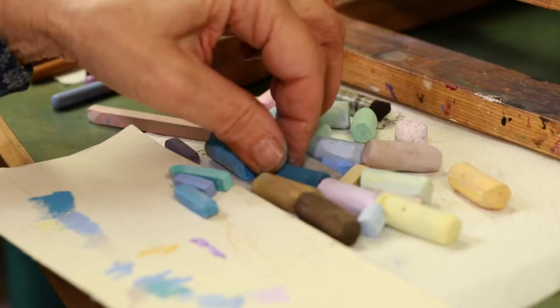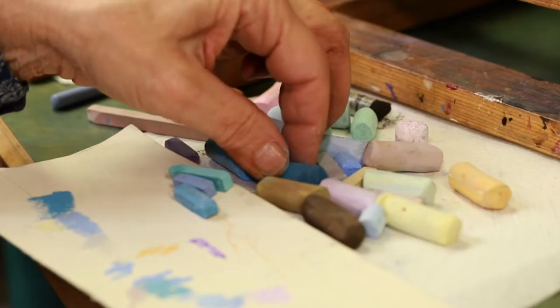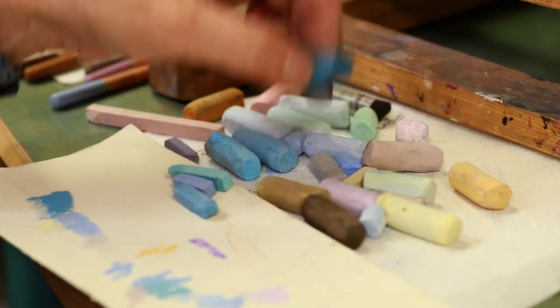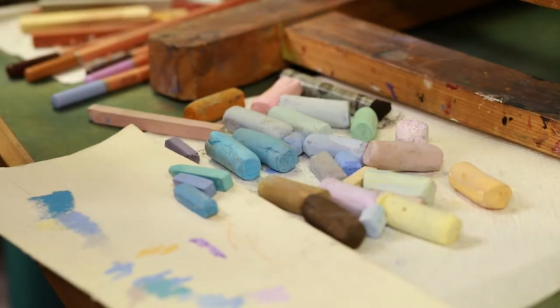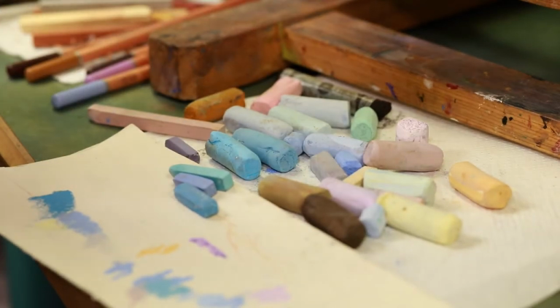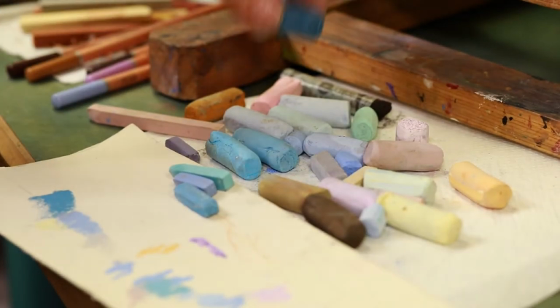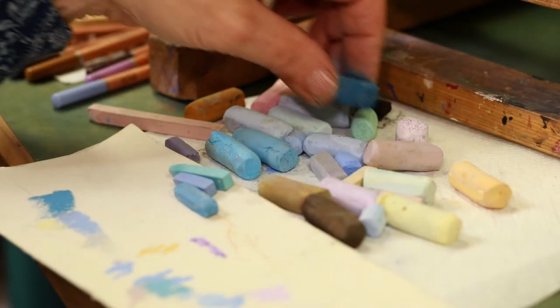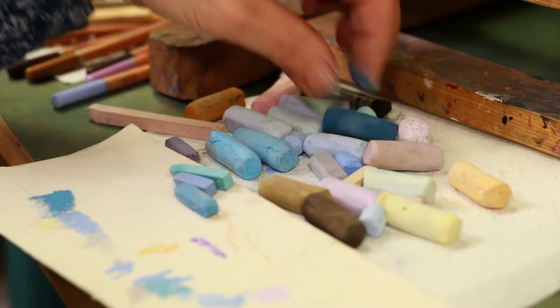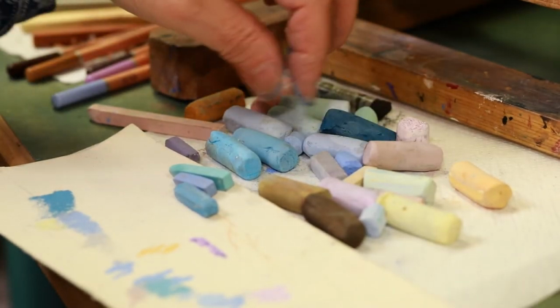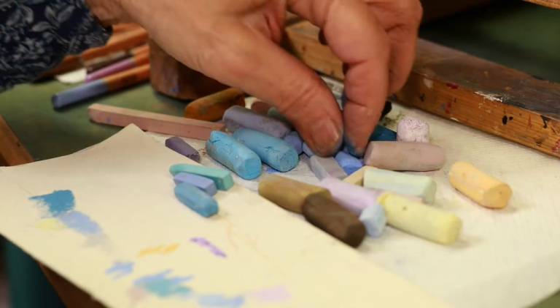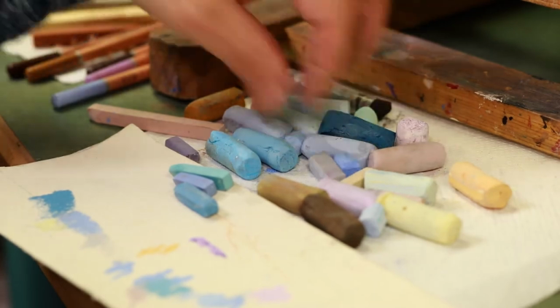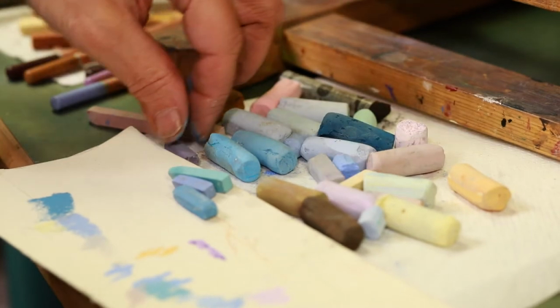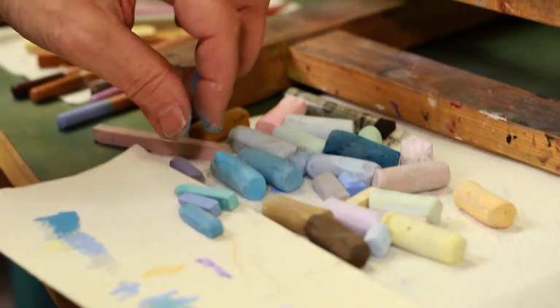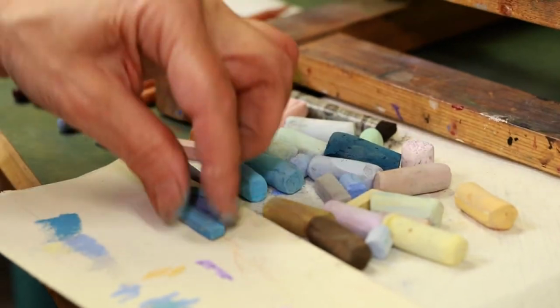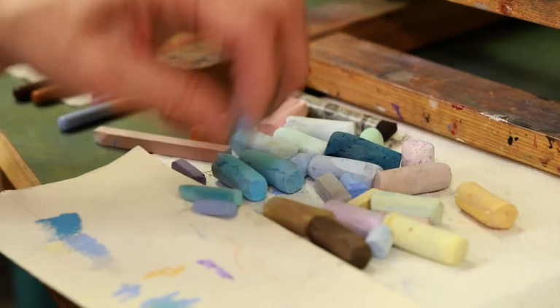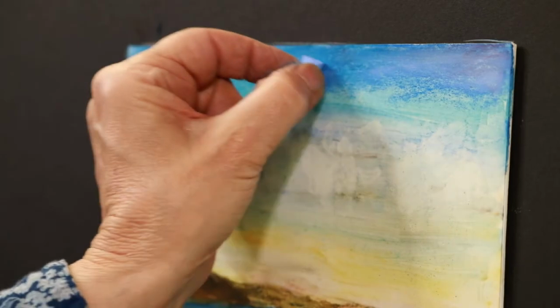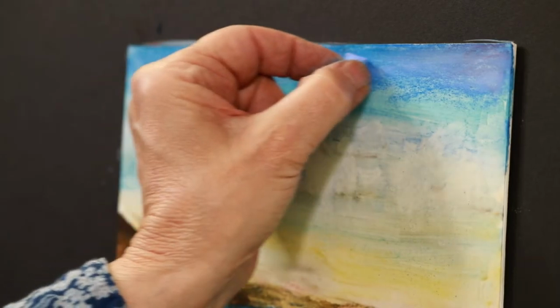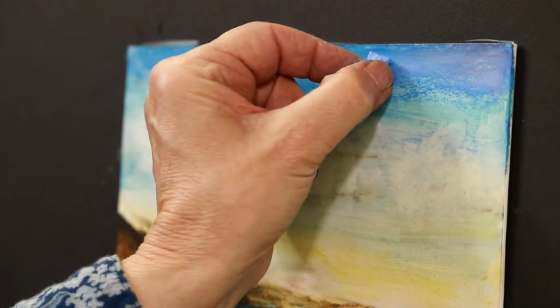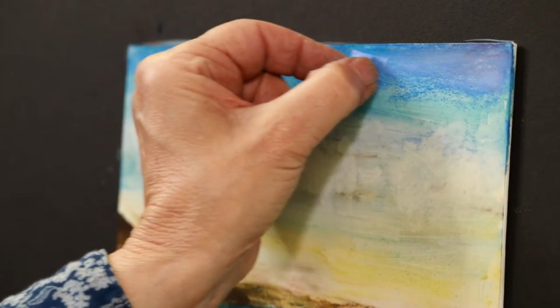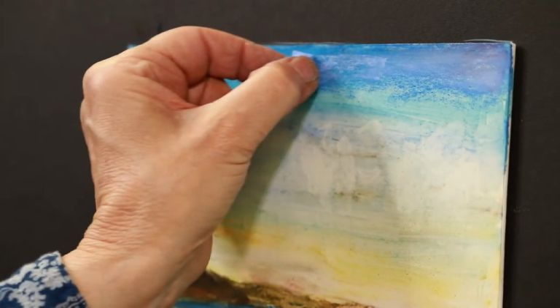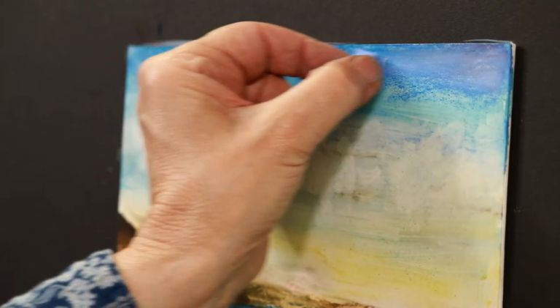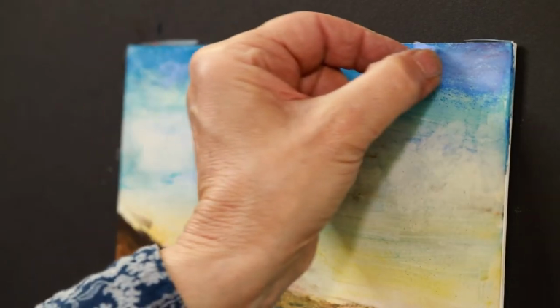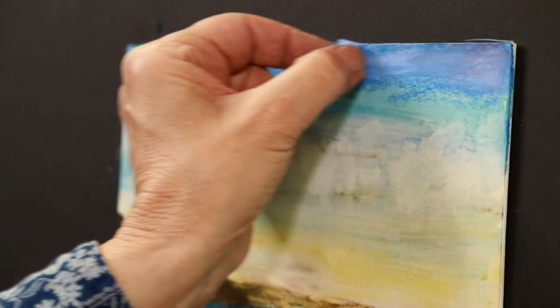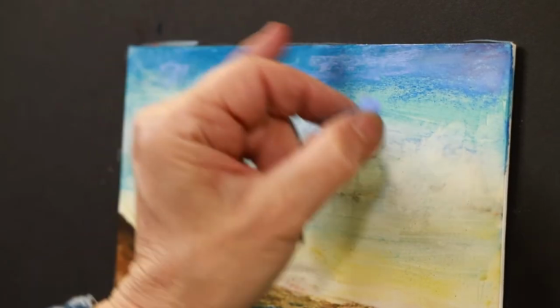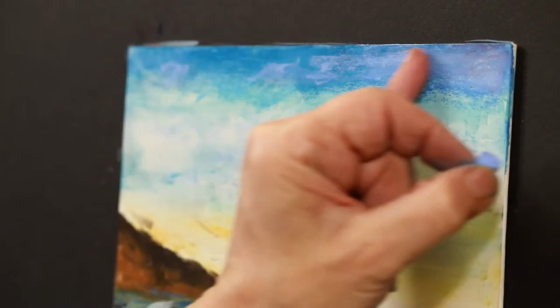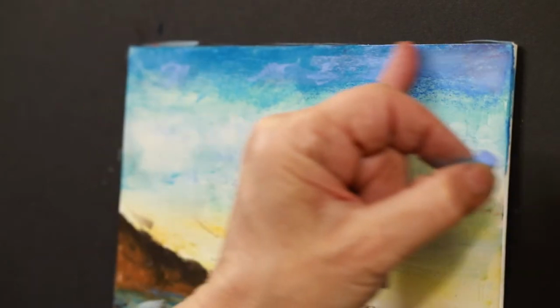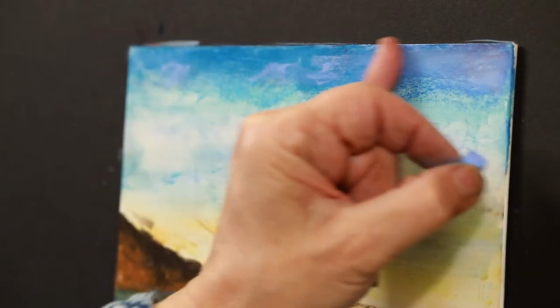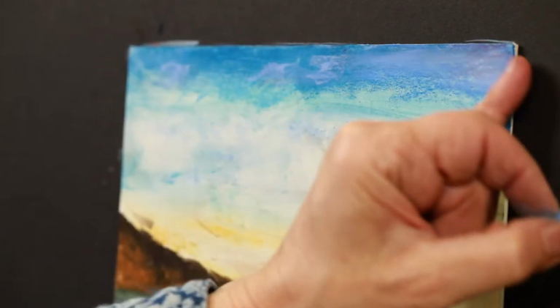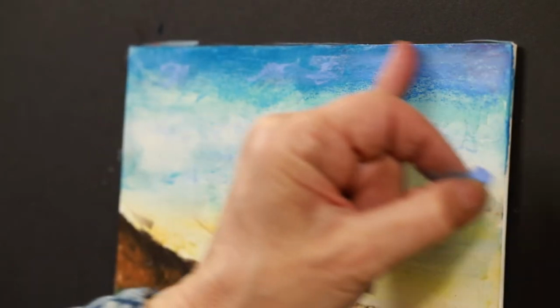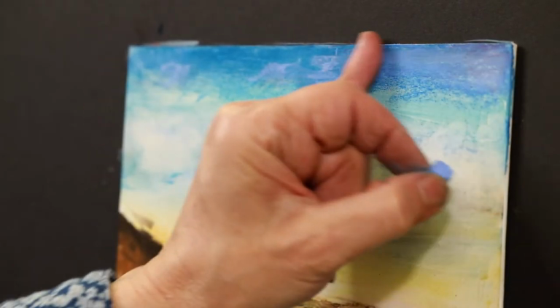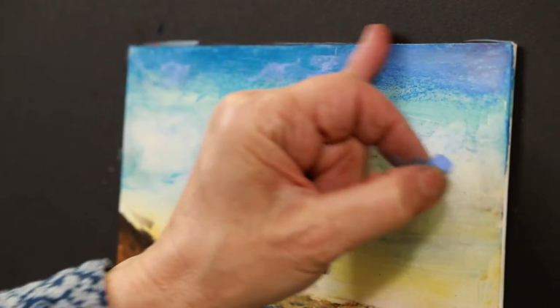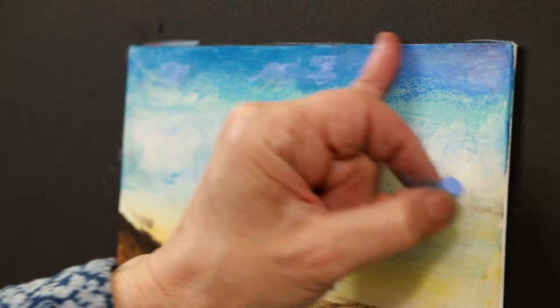Once the underpainting dries, I can begin step four, which is applying layers of hard and soft pastel, blending as I go.